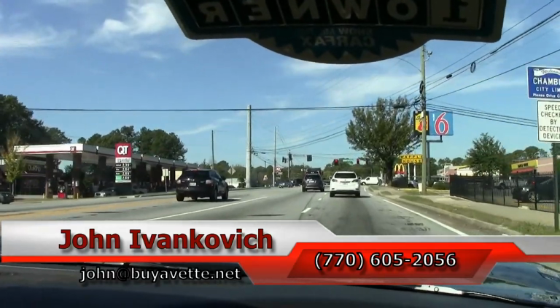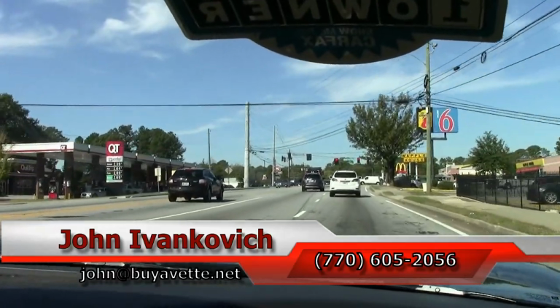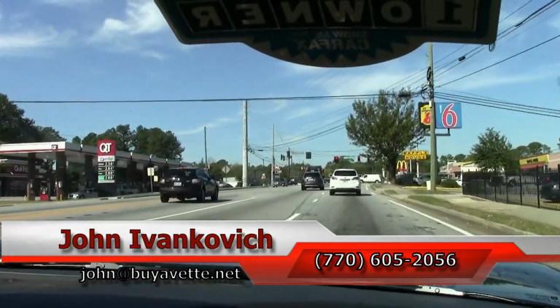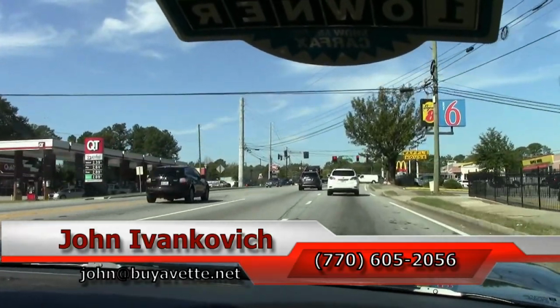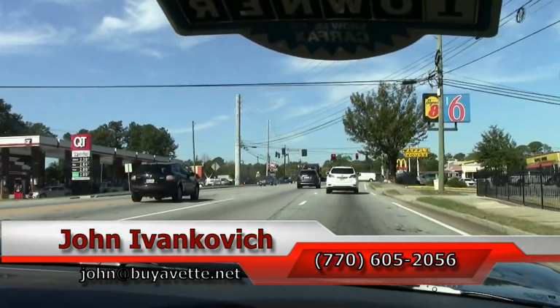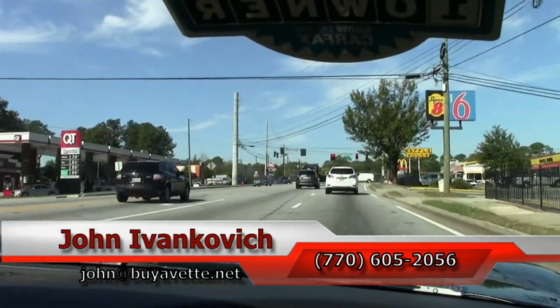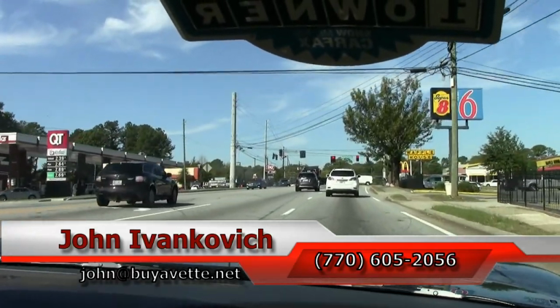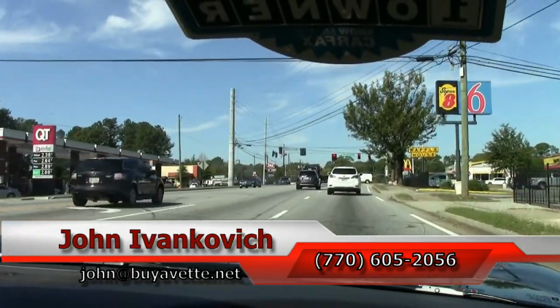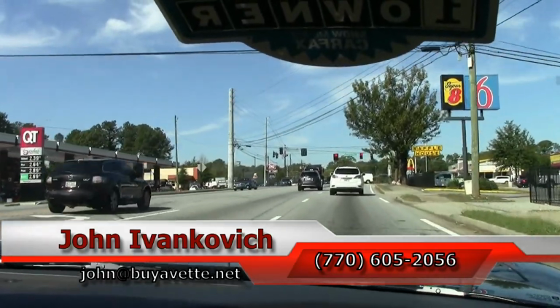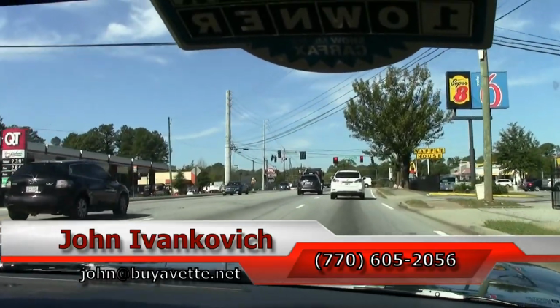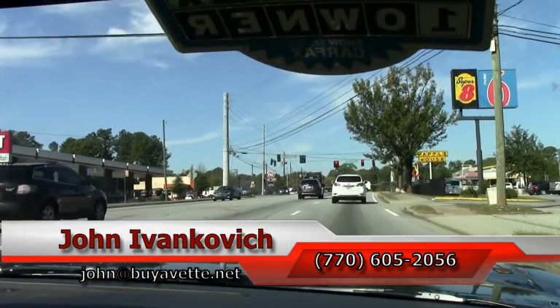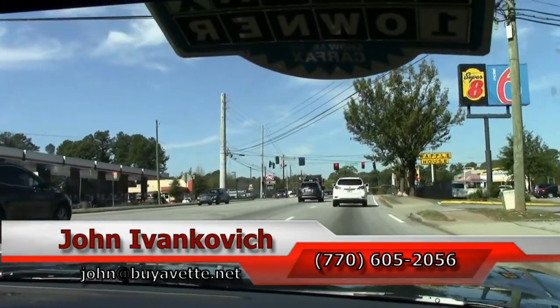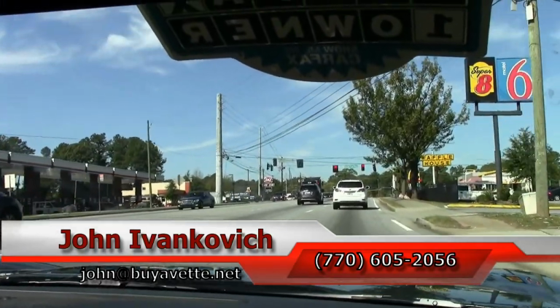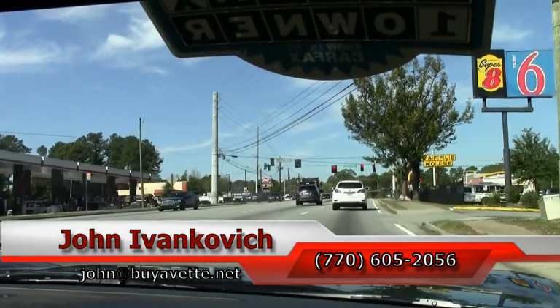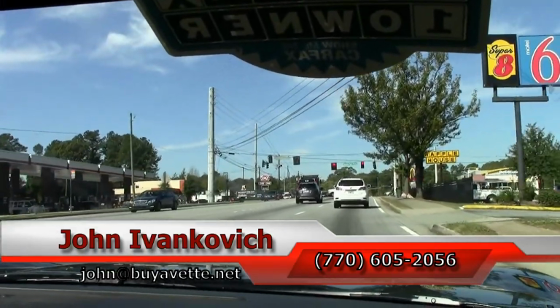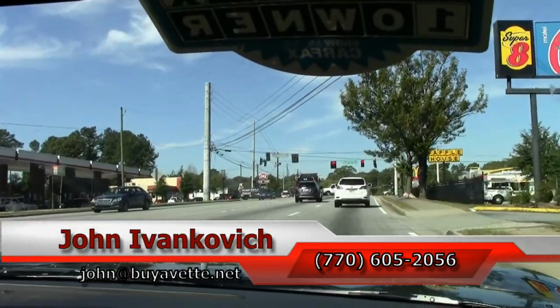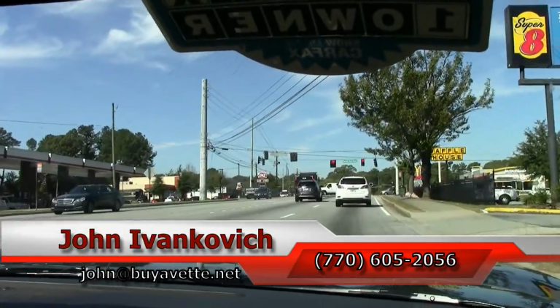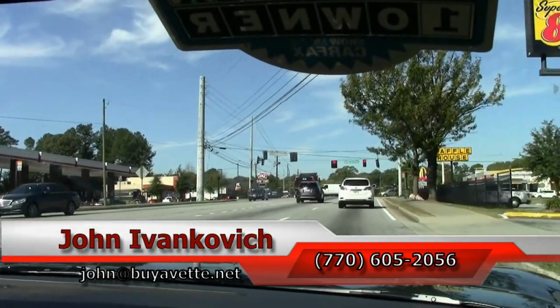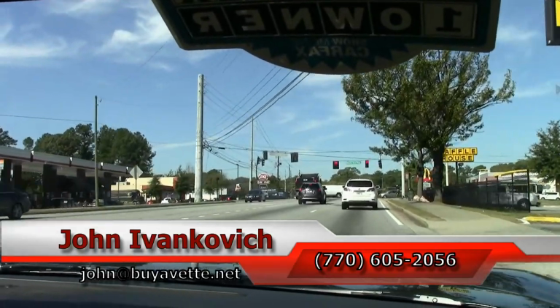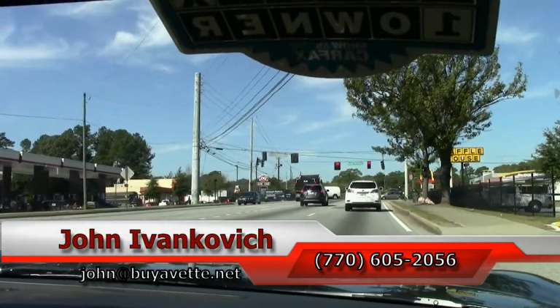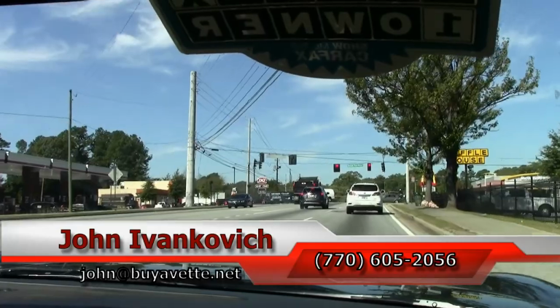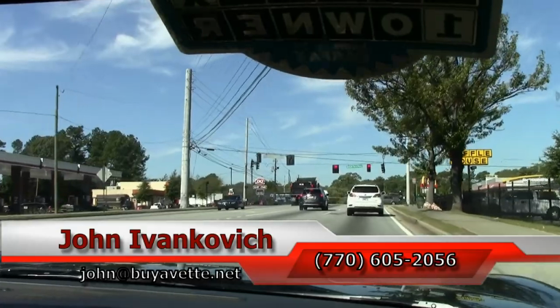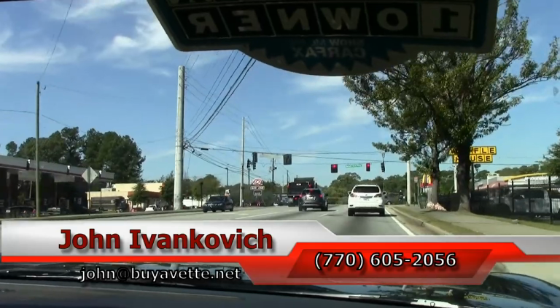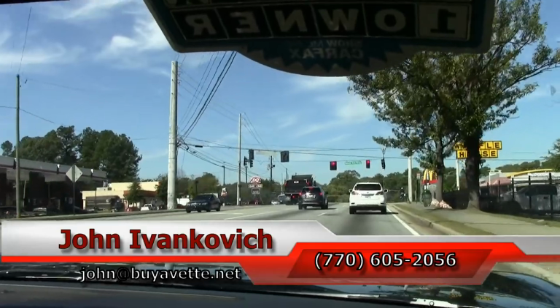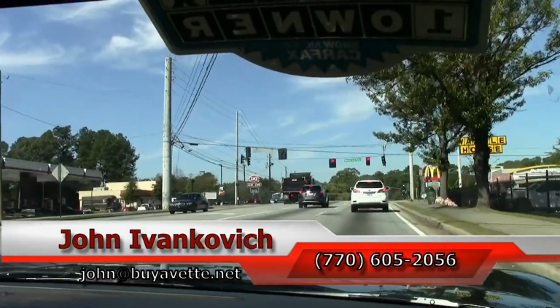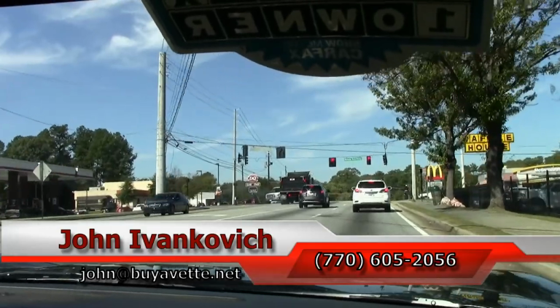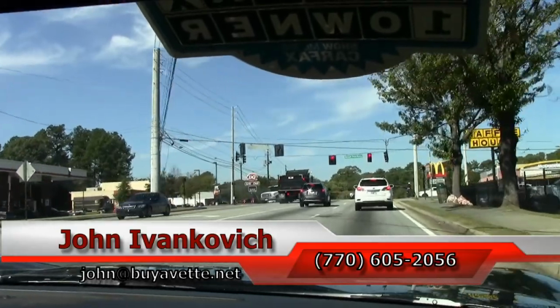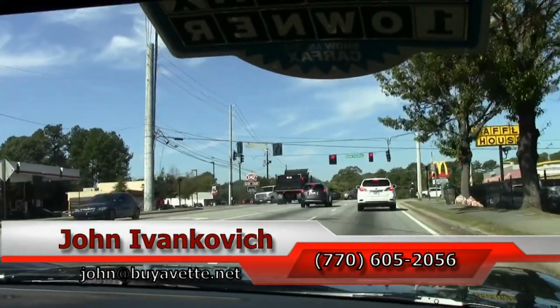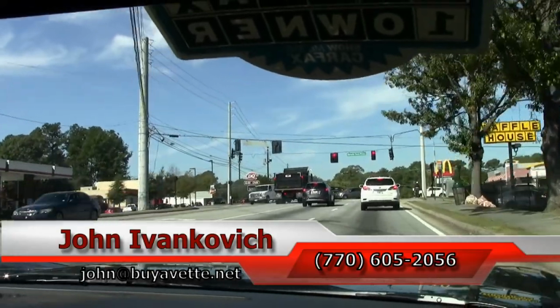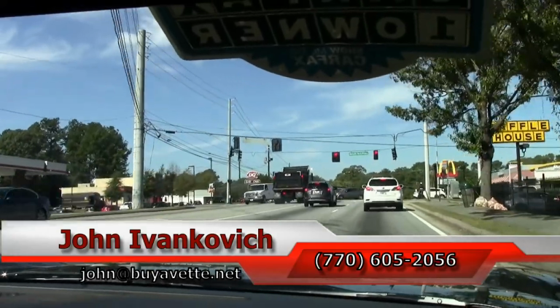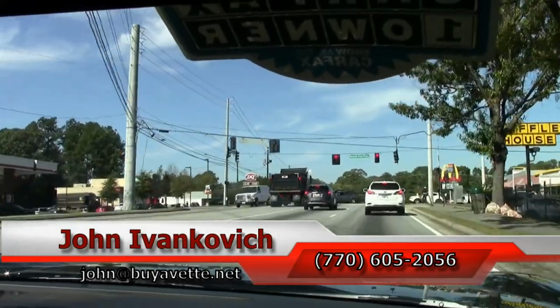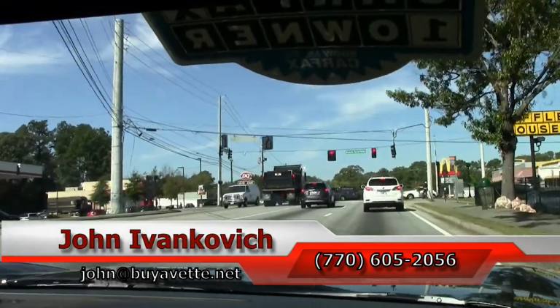As always, subscribe to the YouTube channel to see all the fun videos first, and we'll look forward to seeing you all out on the road.